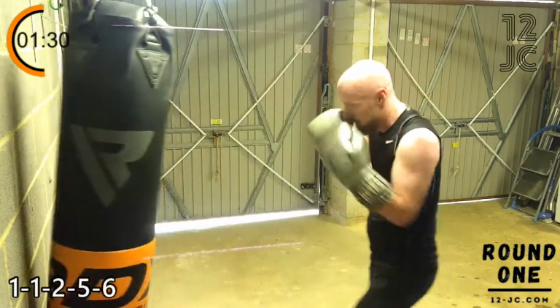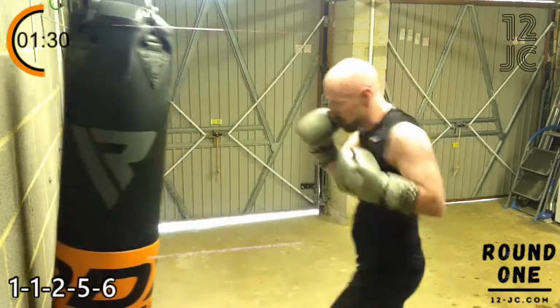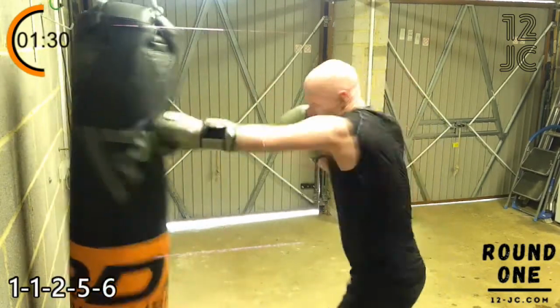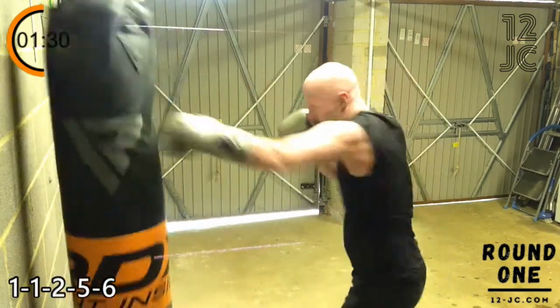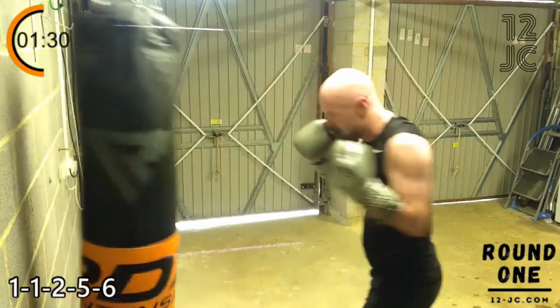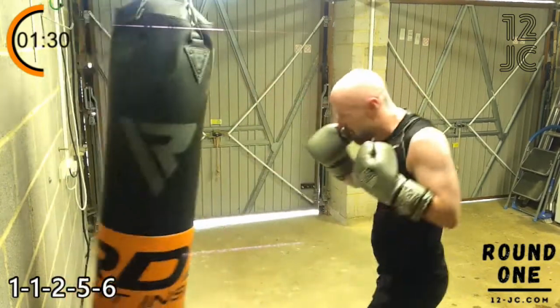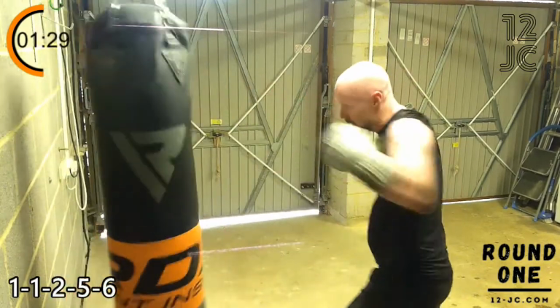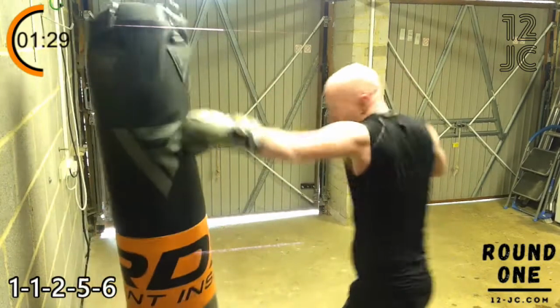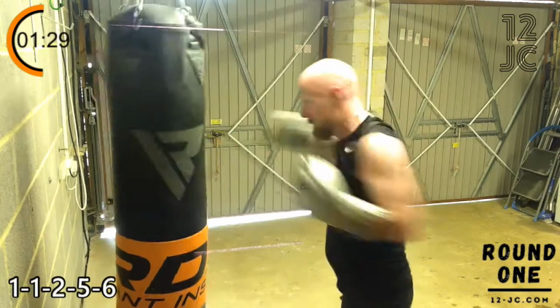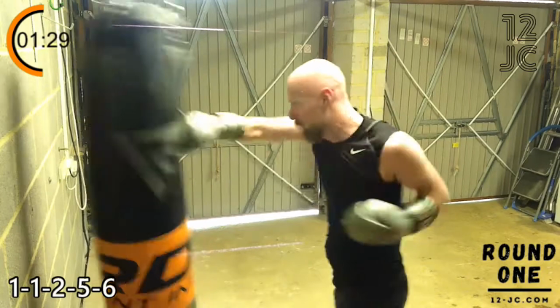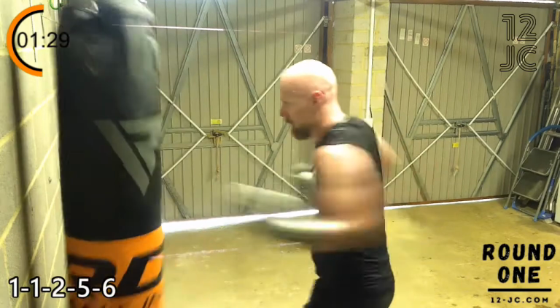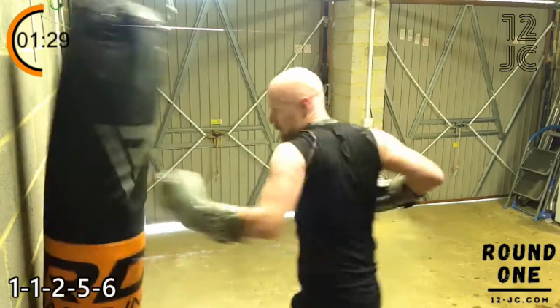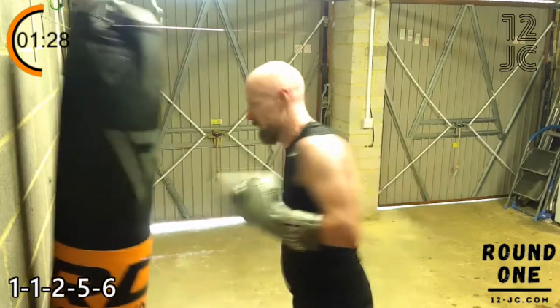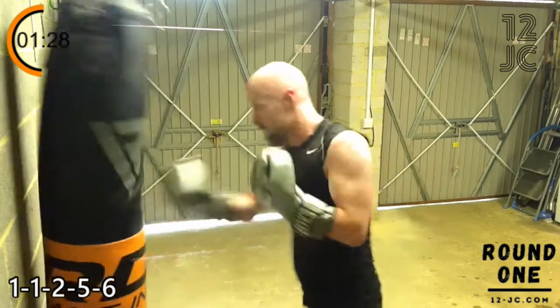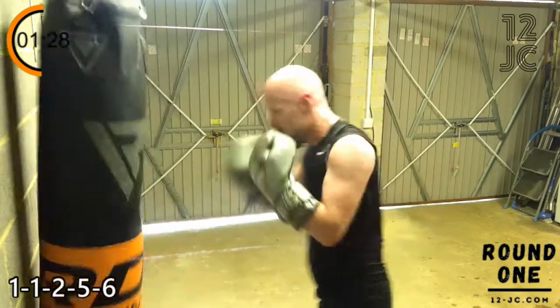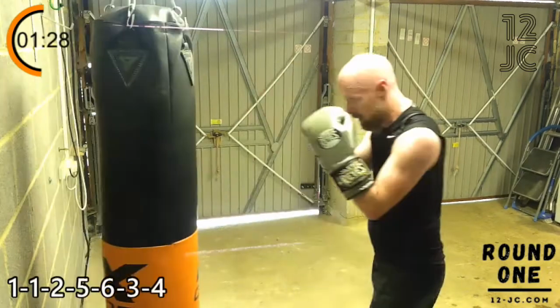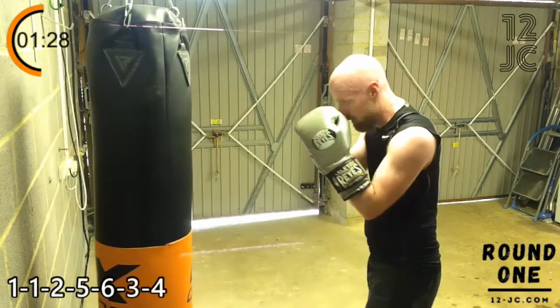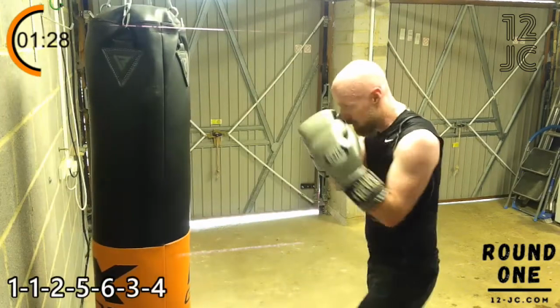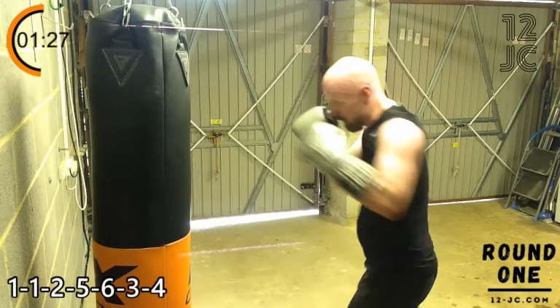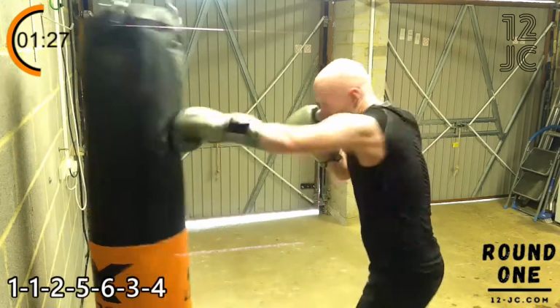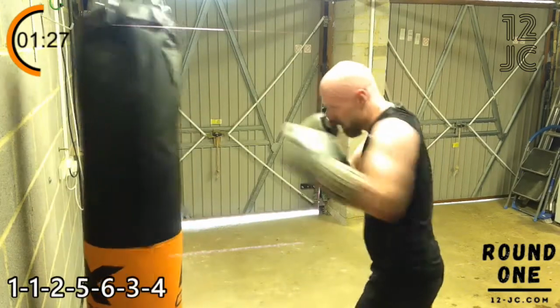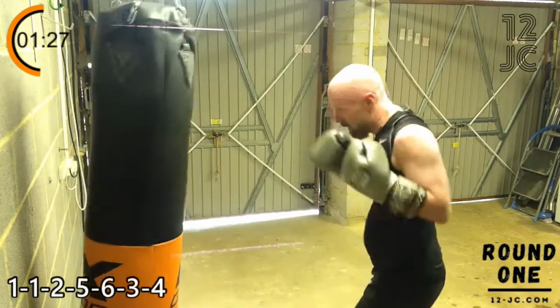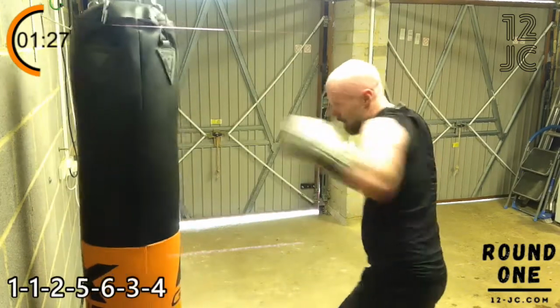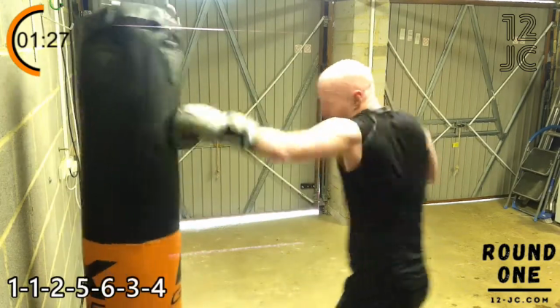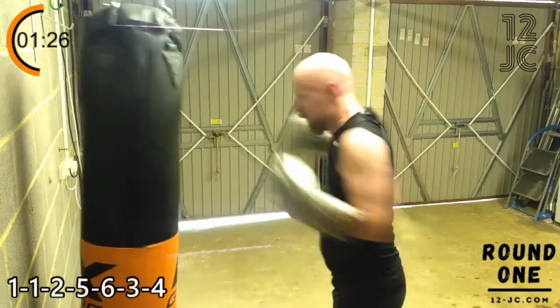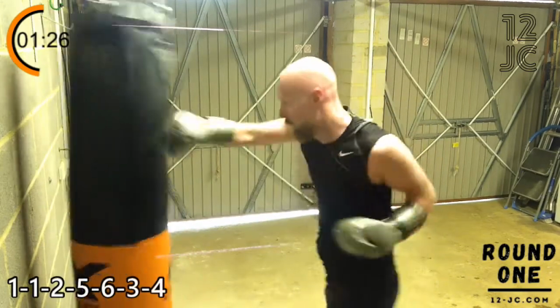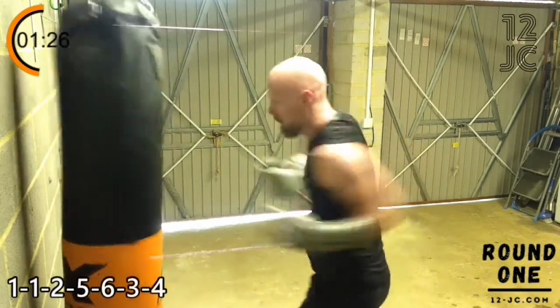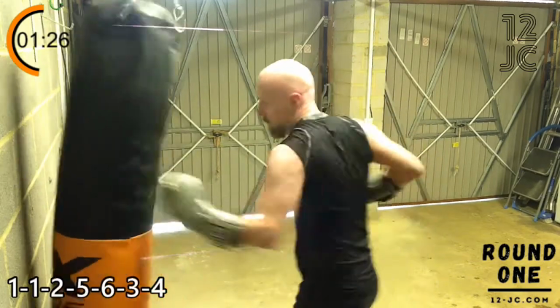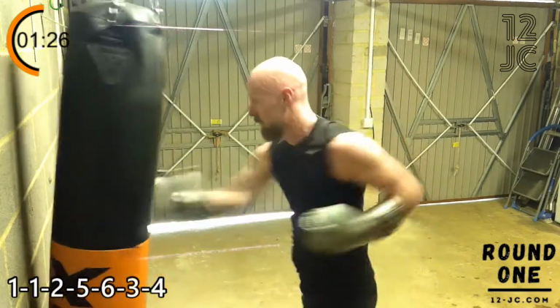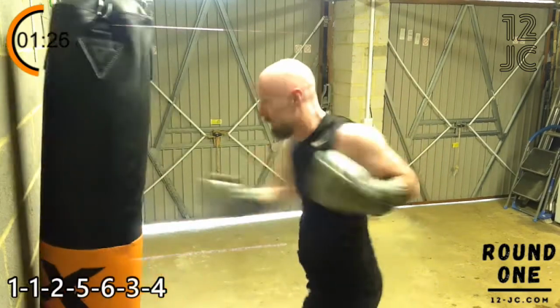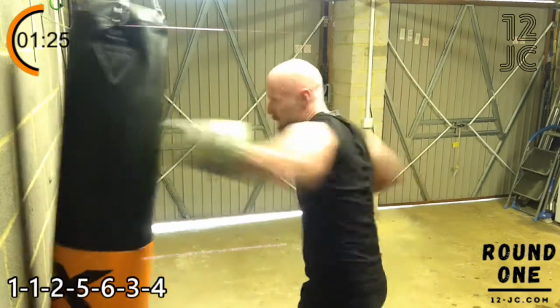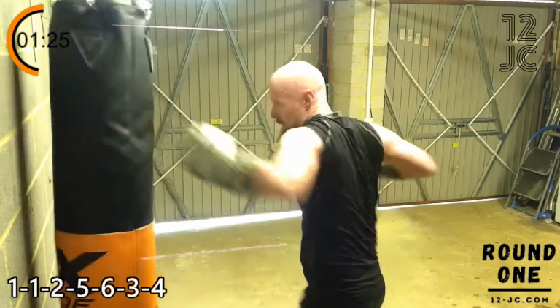Now we're going to put a three, four on the end of that. So it's a one, one, two, five, six, three, four.